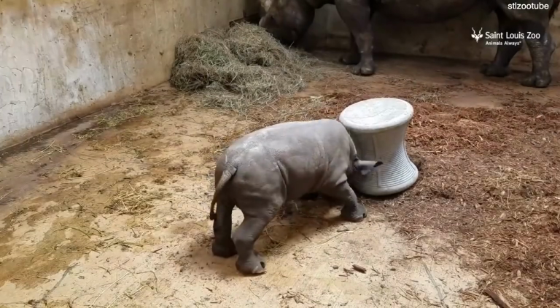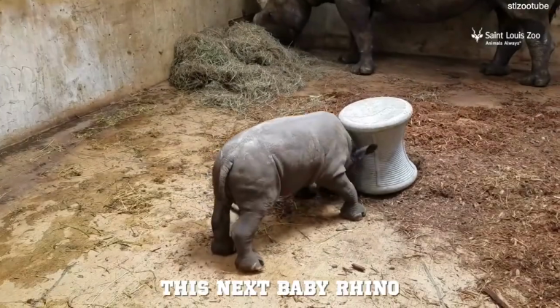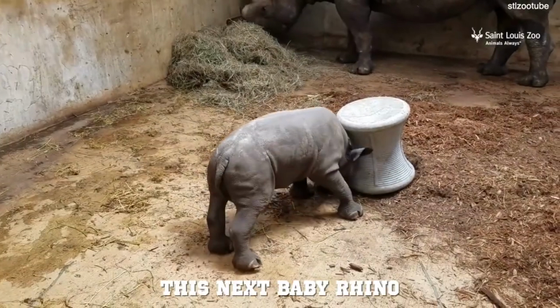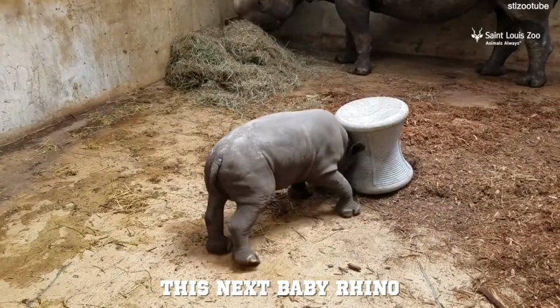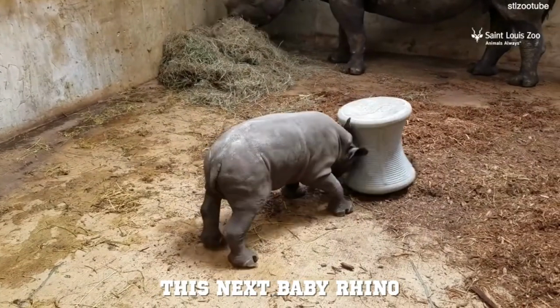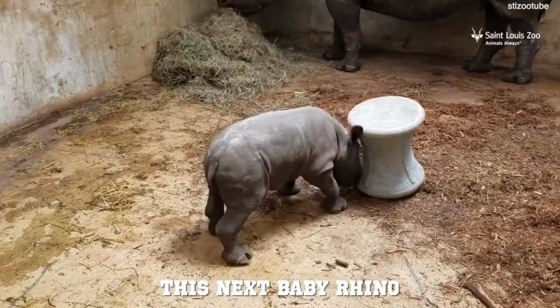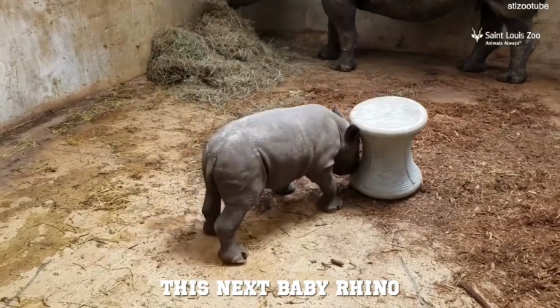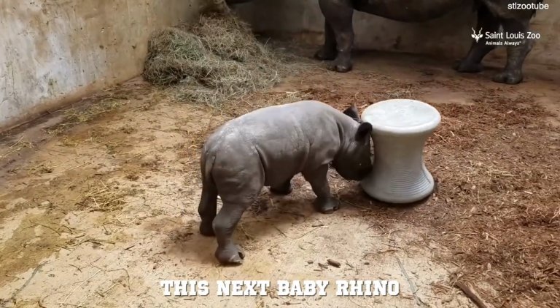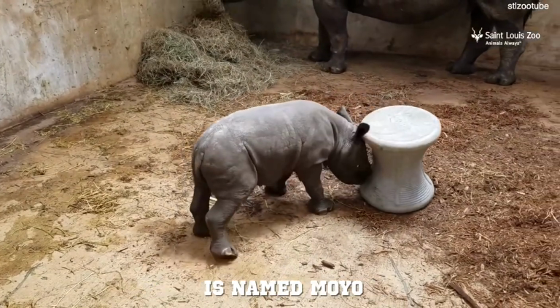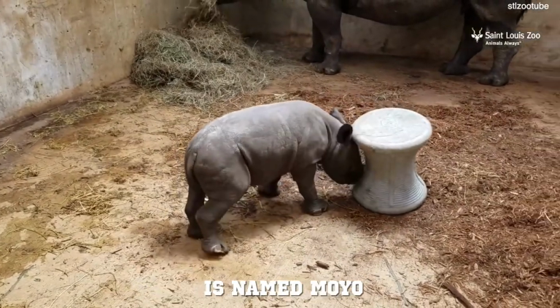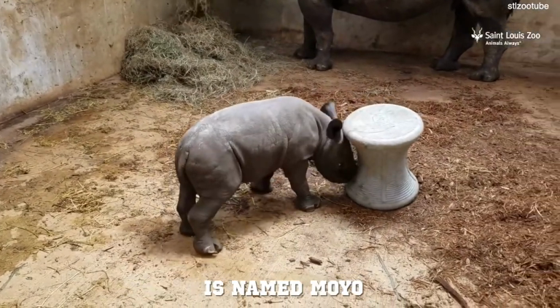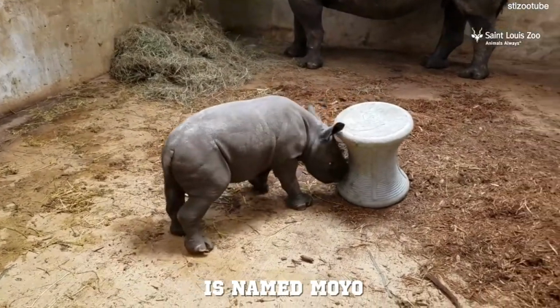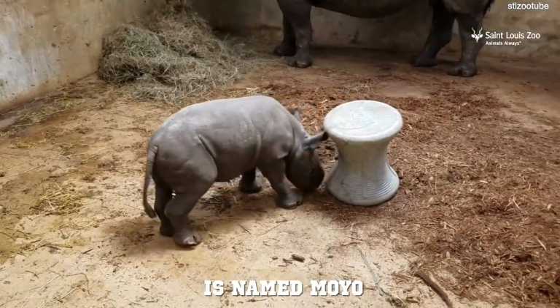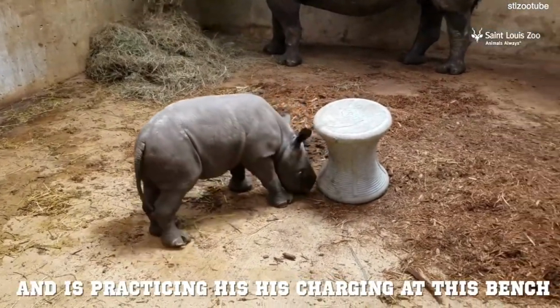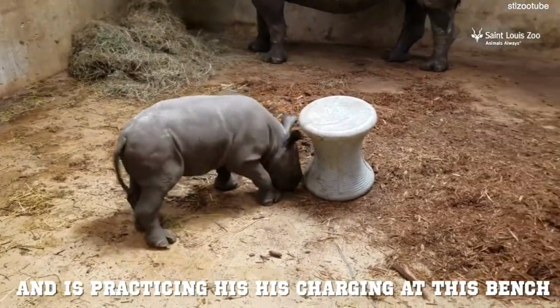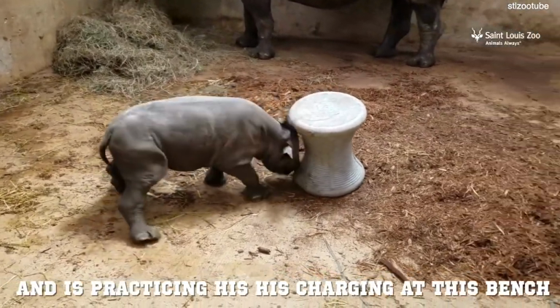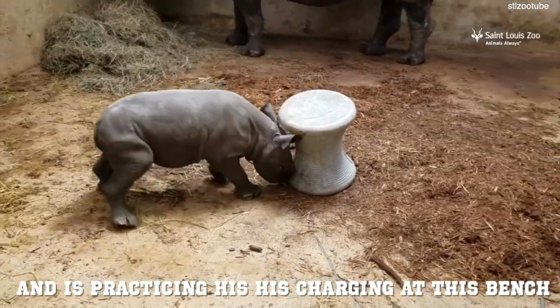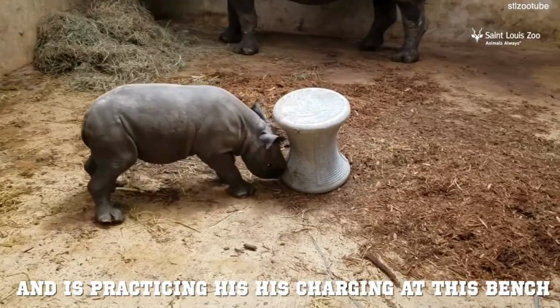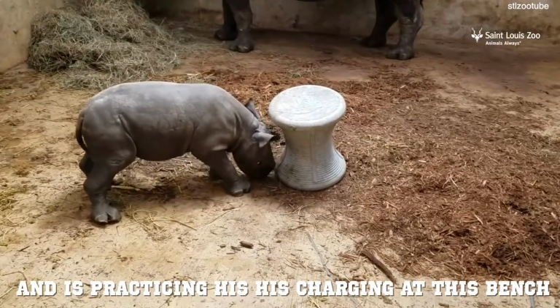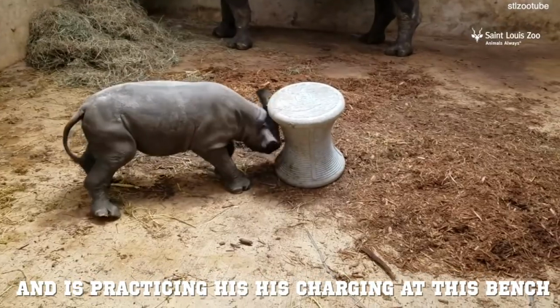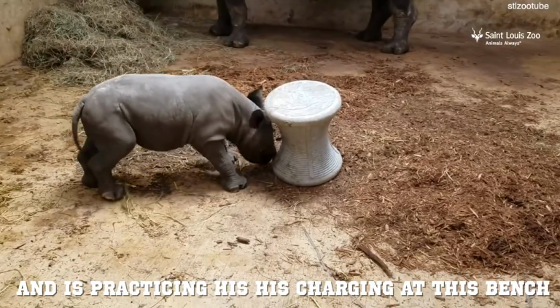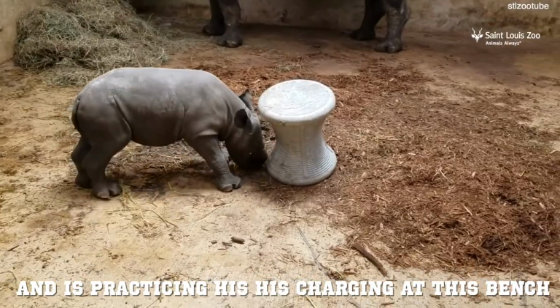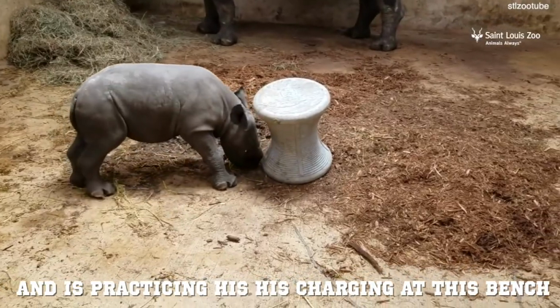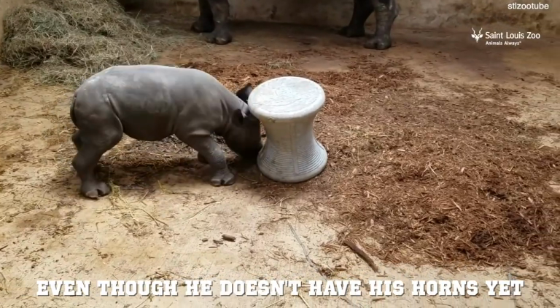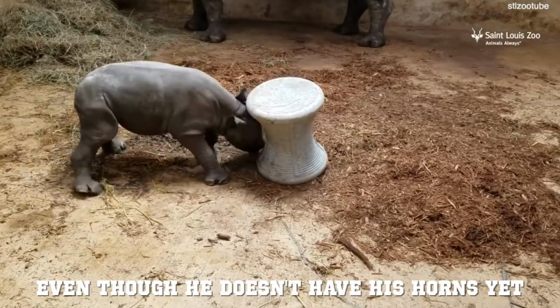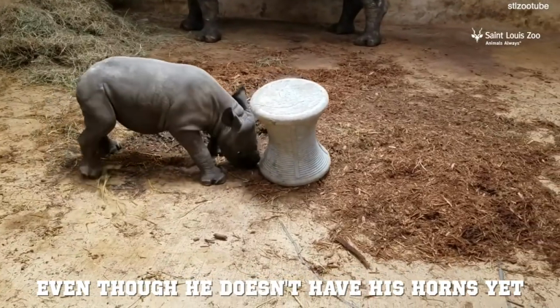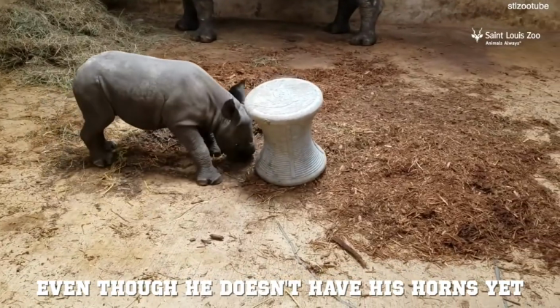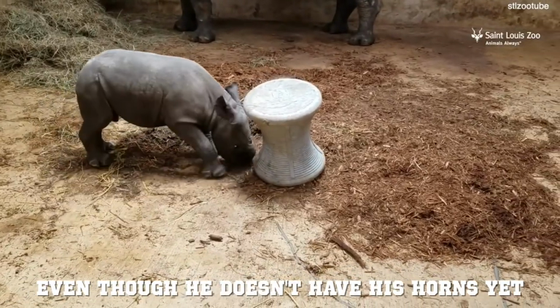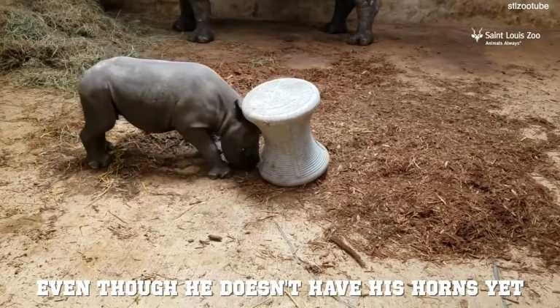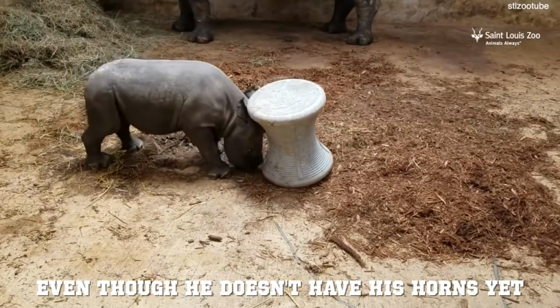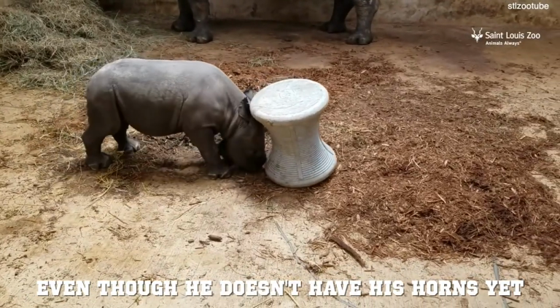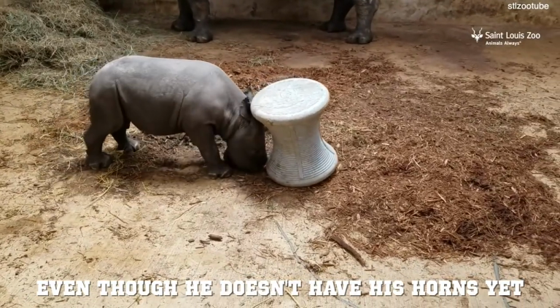This next baby rhino is named Mayo and is practicing charging at this bench, even though he doesn't have his horns yet.